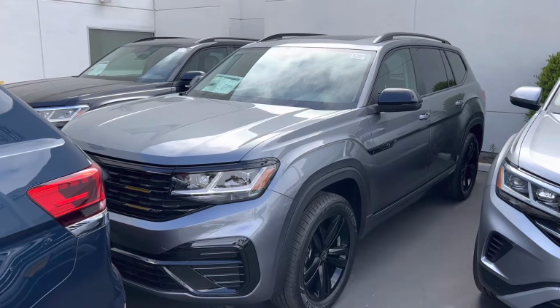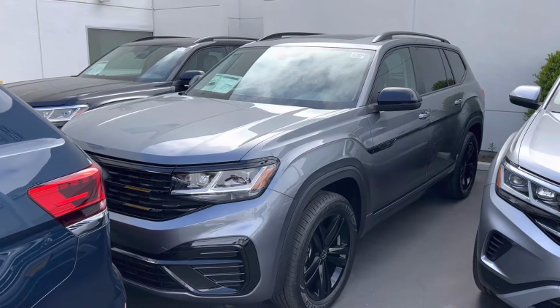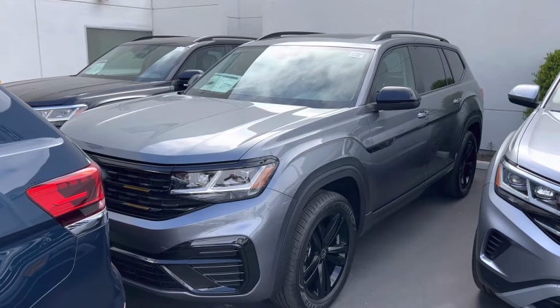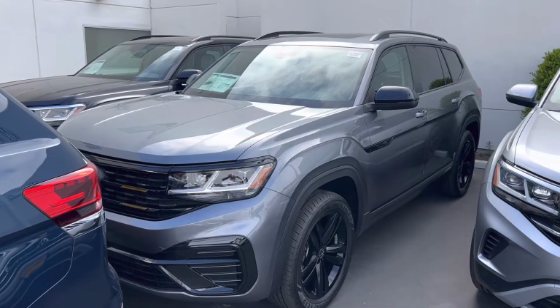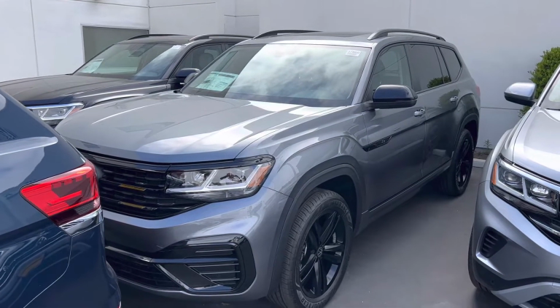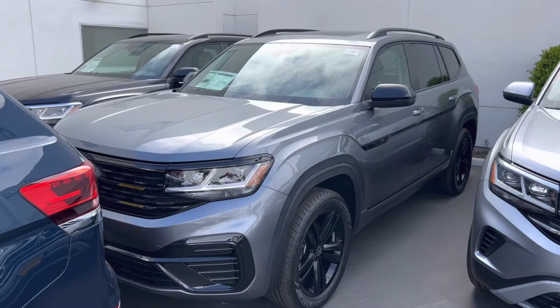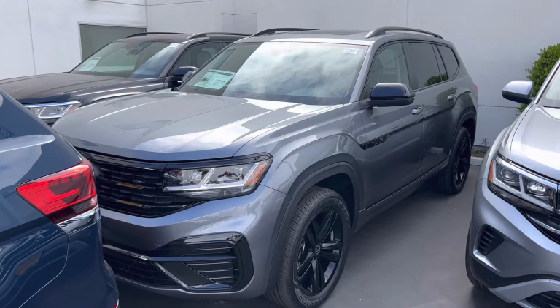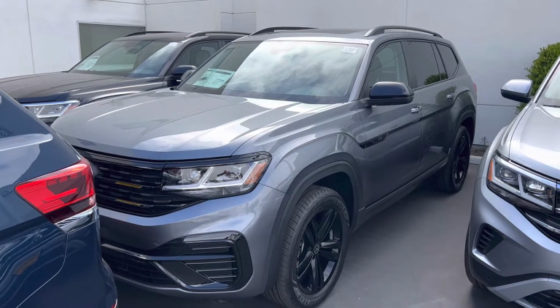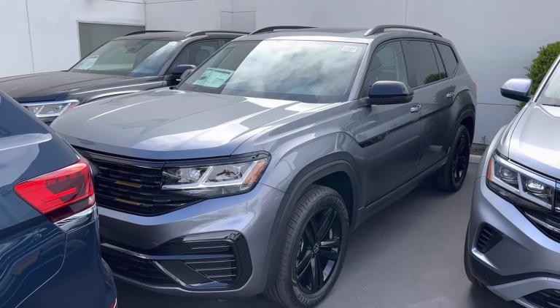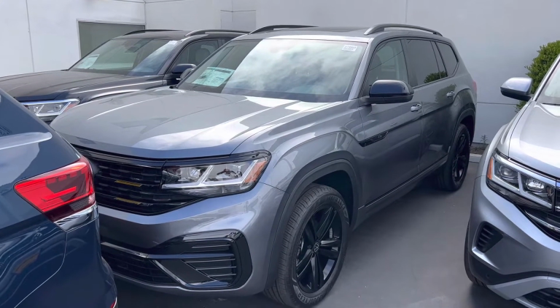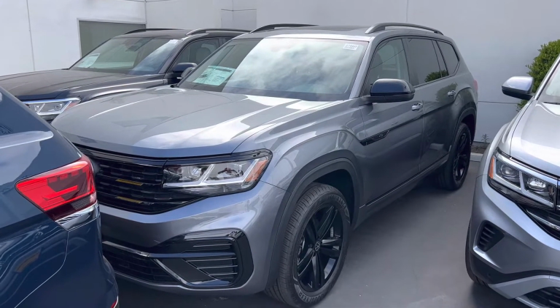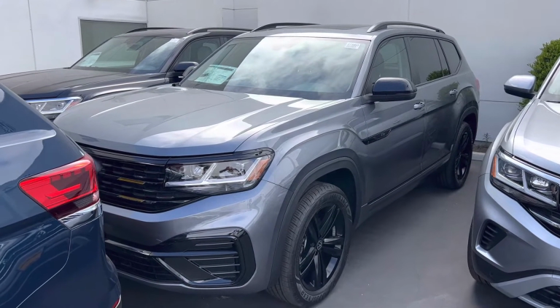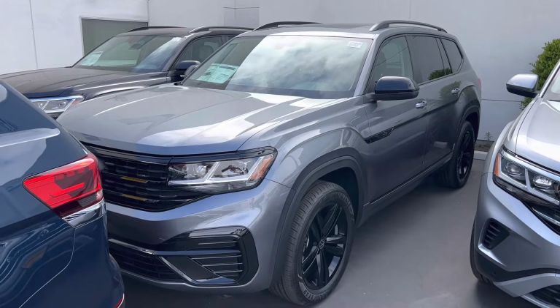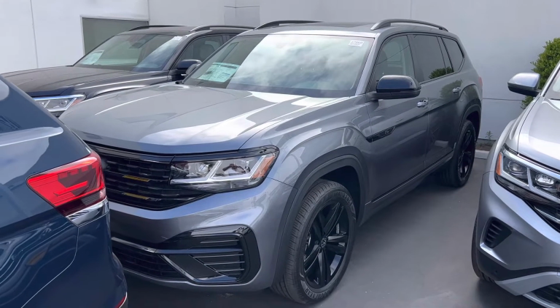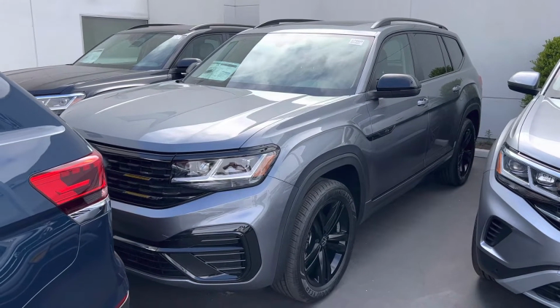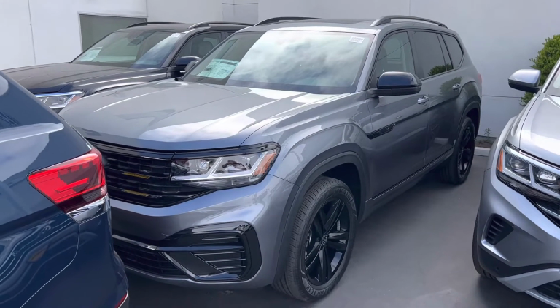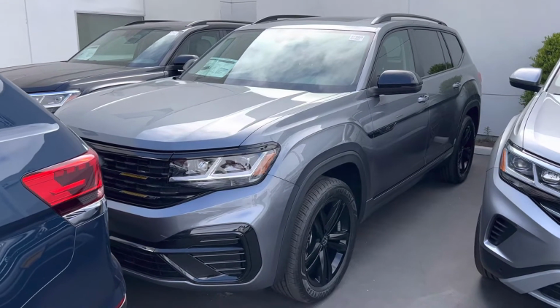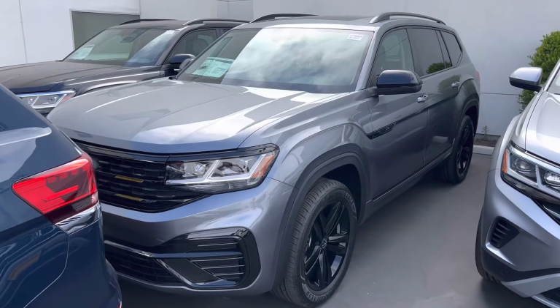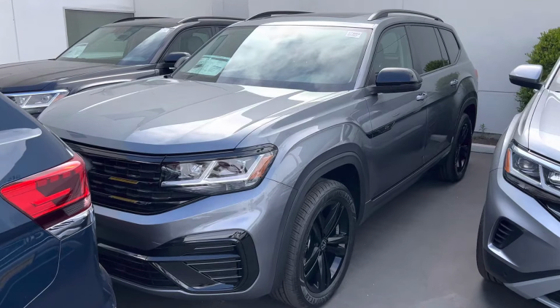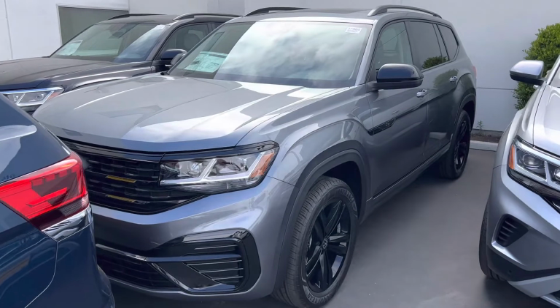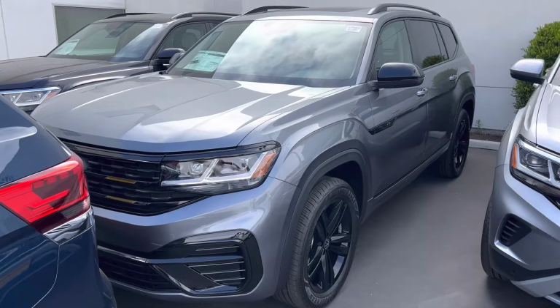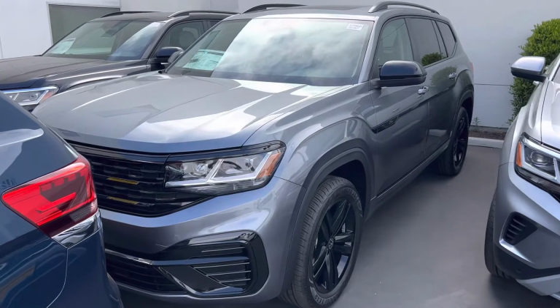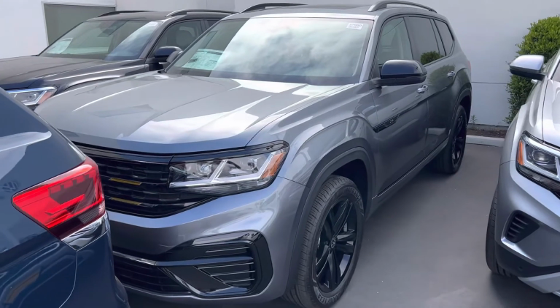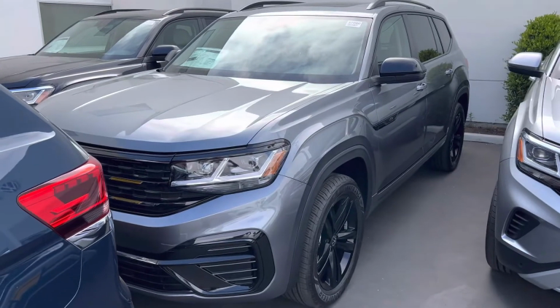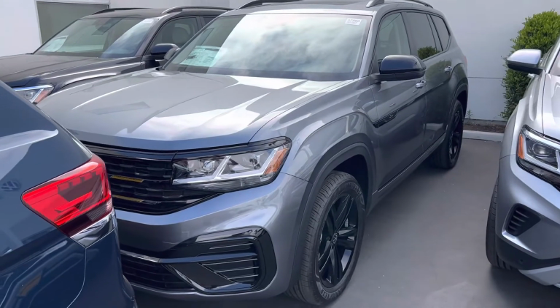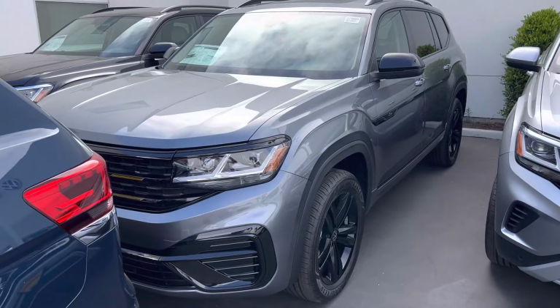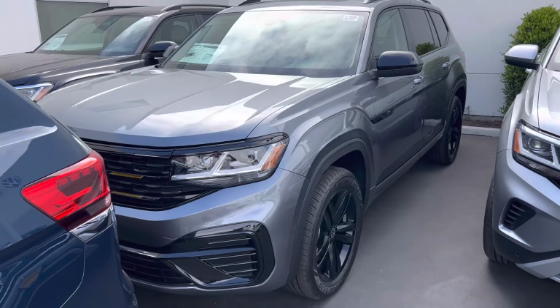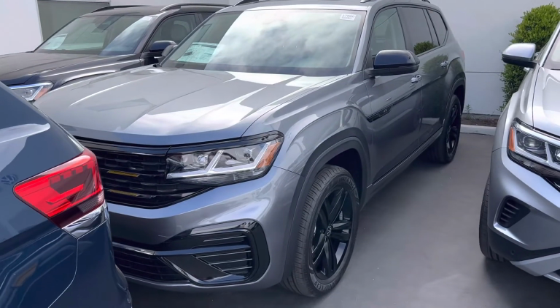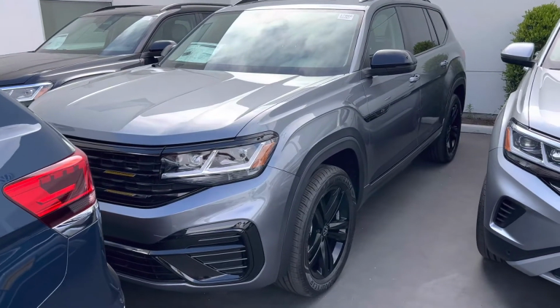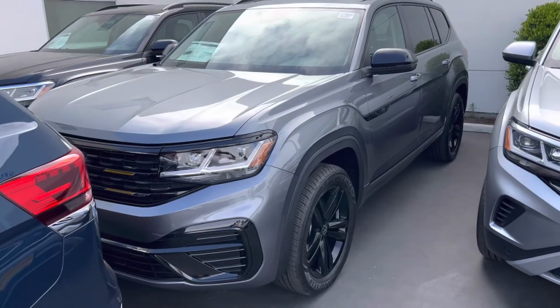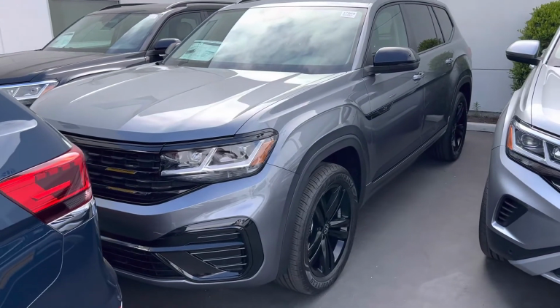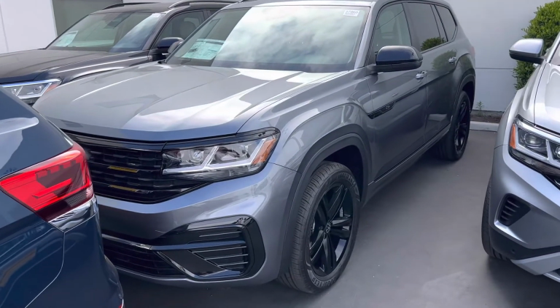Hey, good morning, Crystal. Chuck here, Capistrano Volkswagen. Crystal, I want to give you a look at this Atlas that you inquired about.